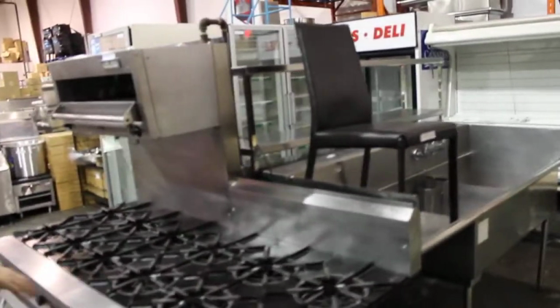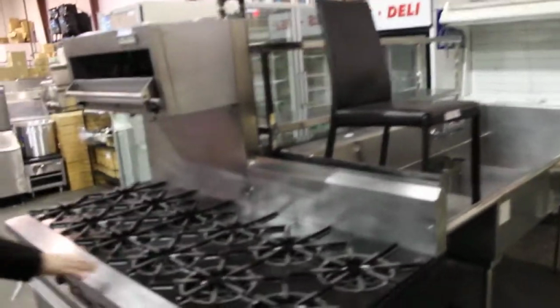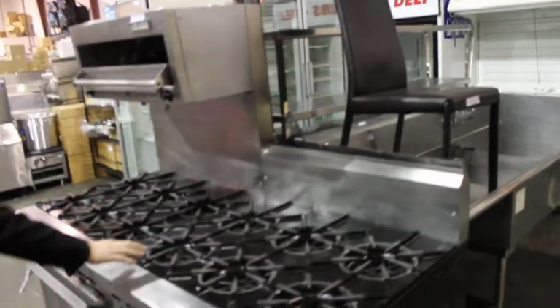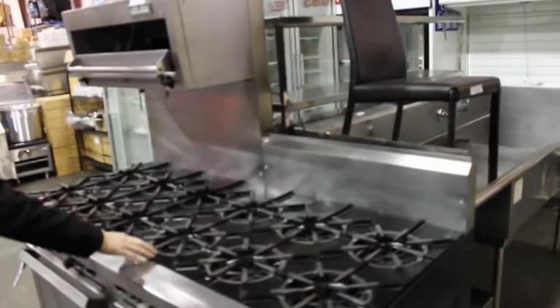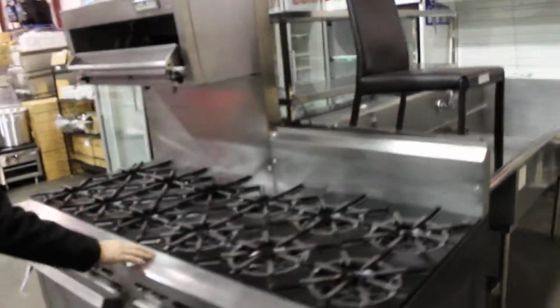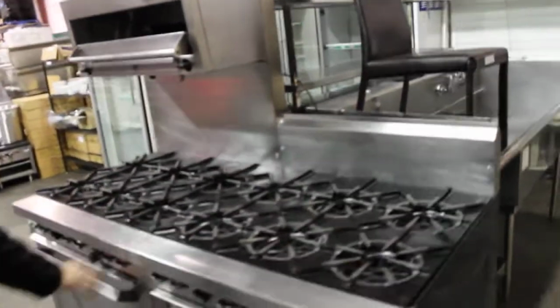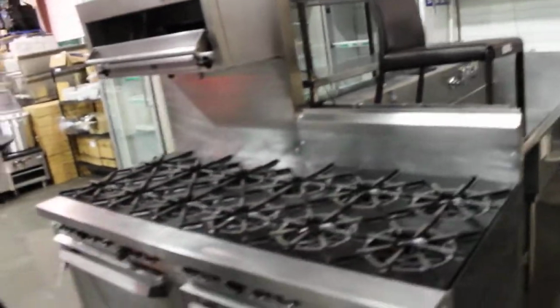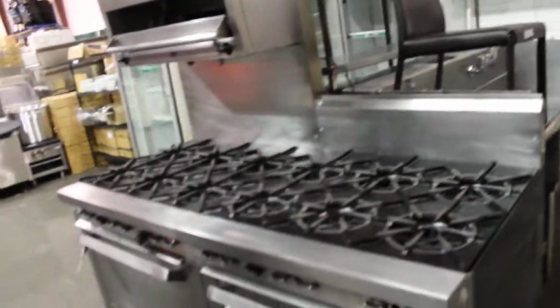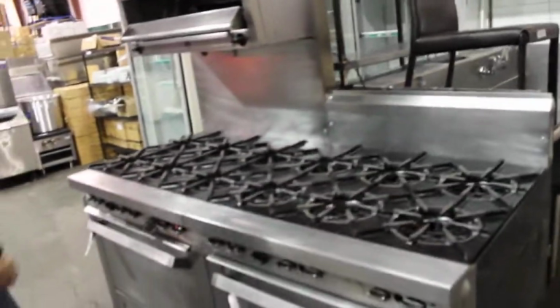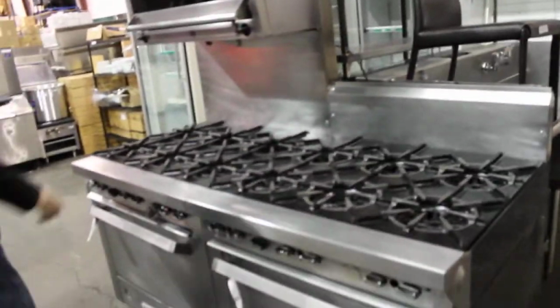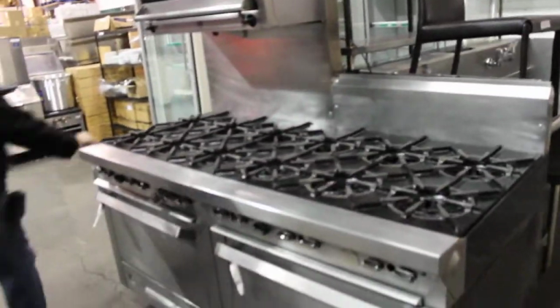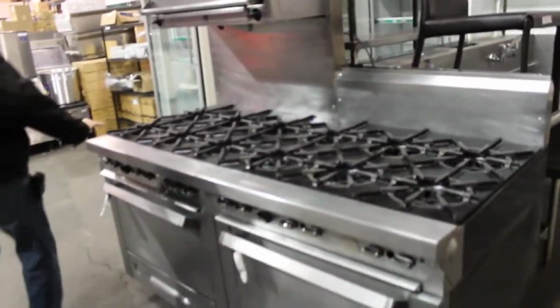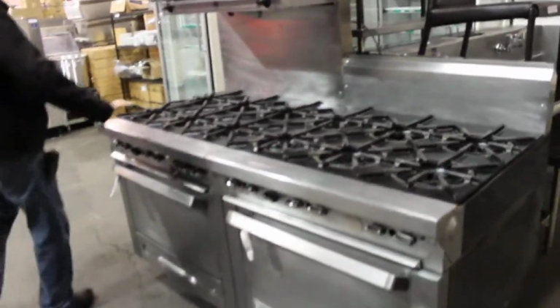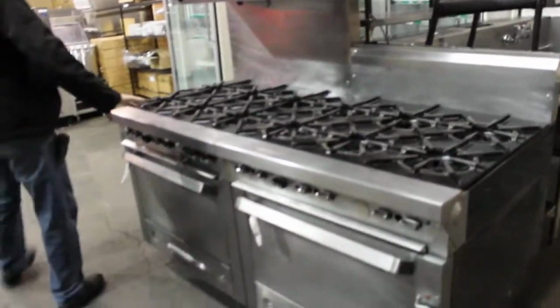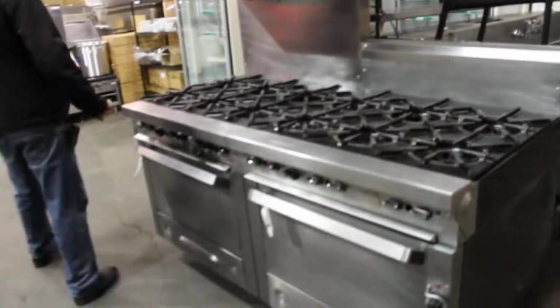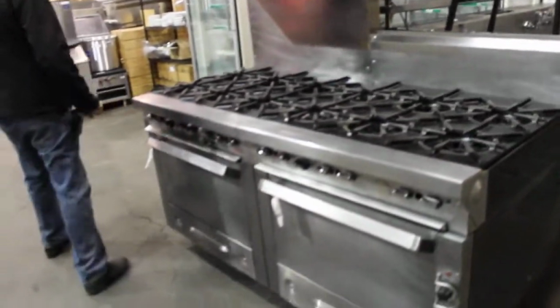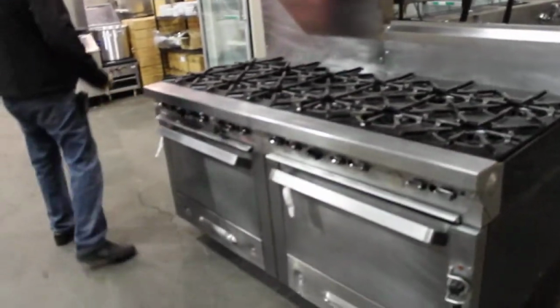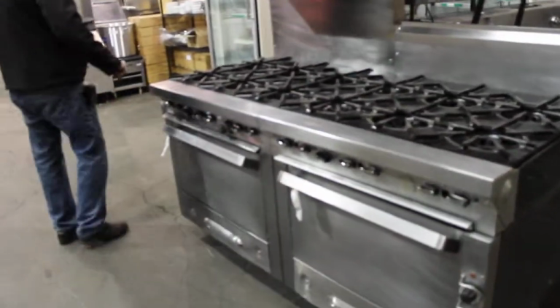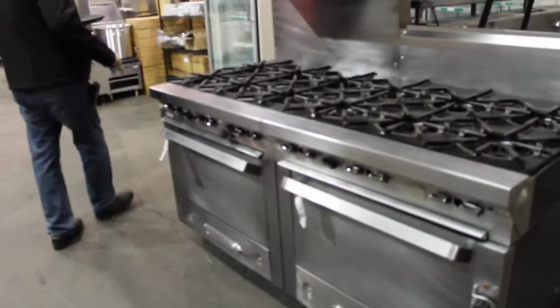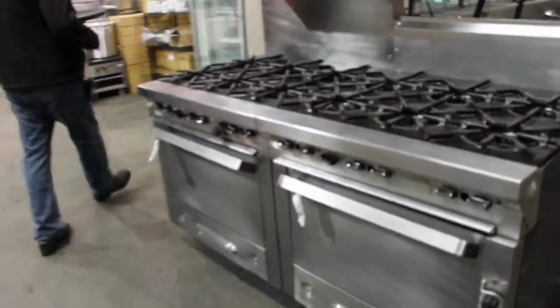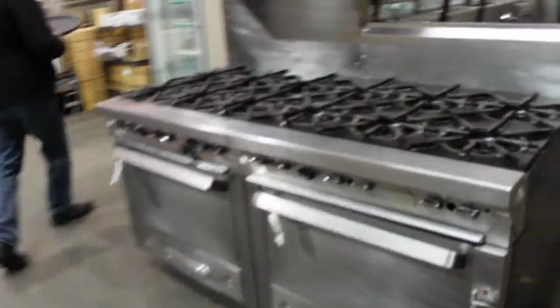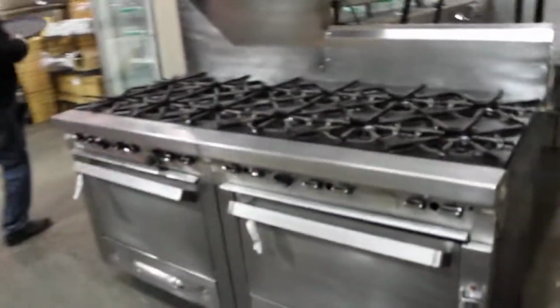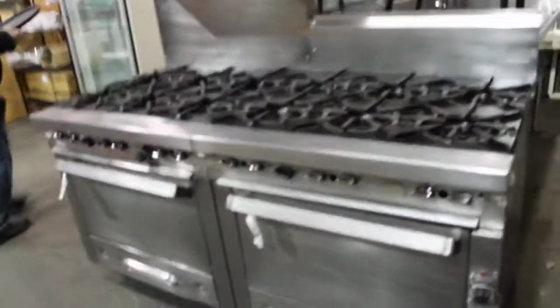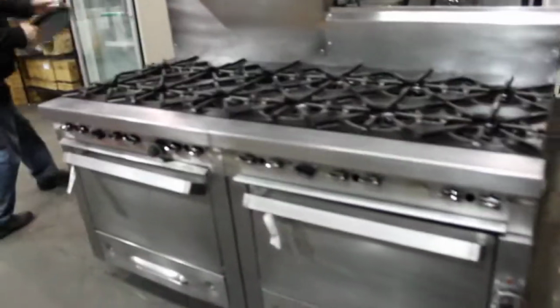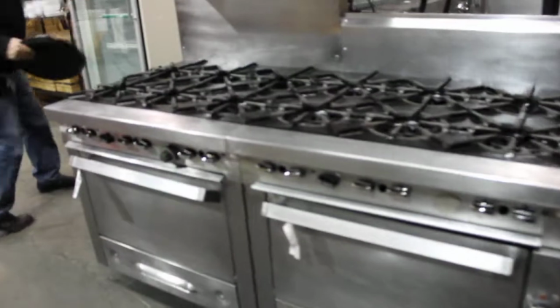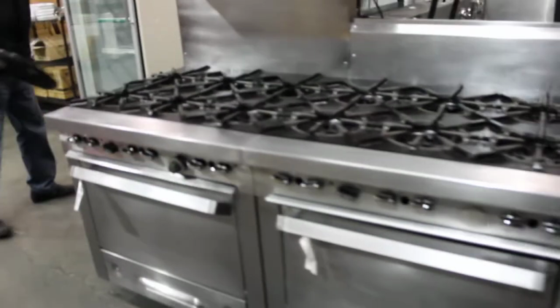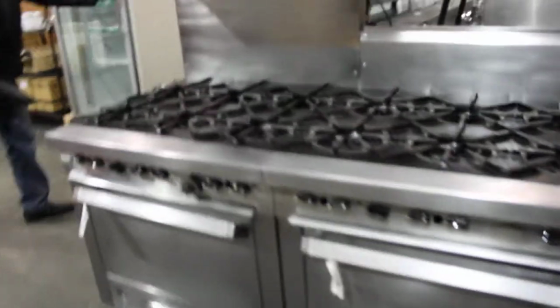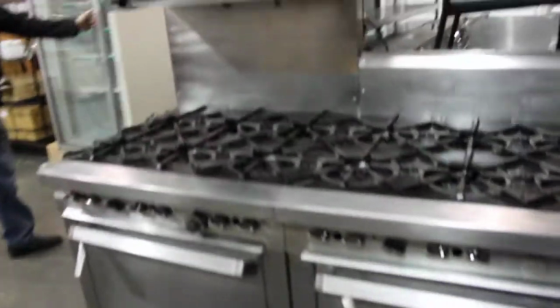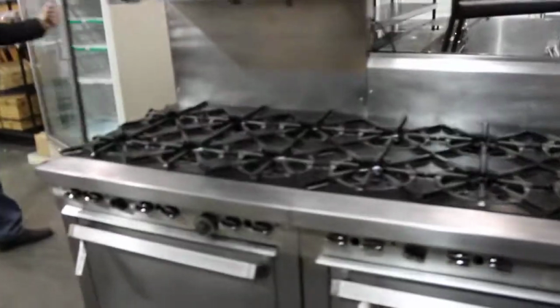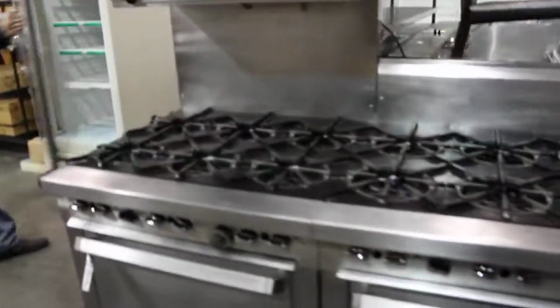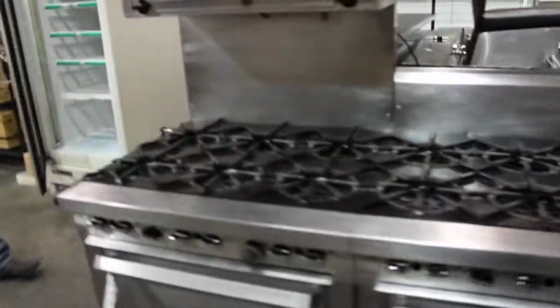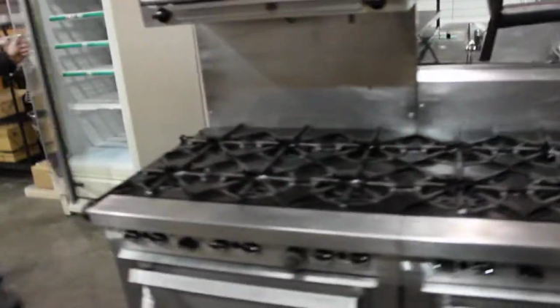Look at this — $18,000 worth of range, all rebuilt, custom rebuilt. Nice pulse freezer over here.